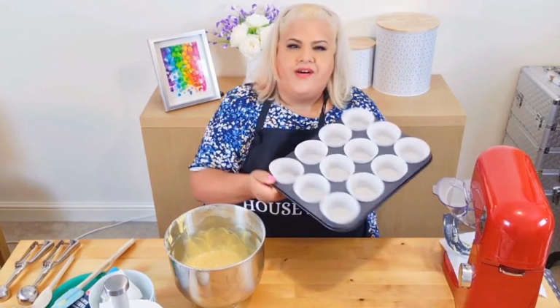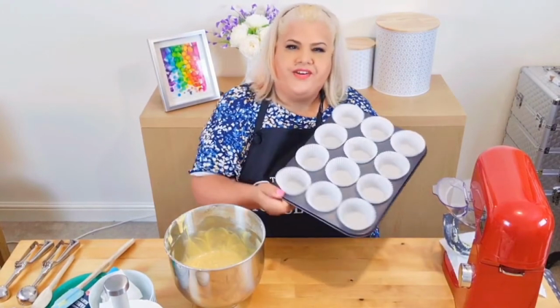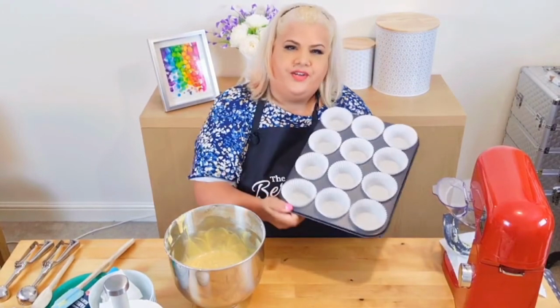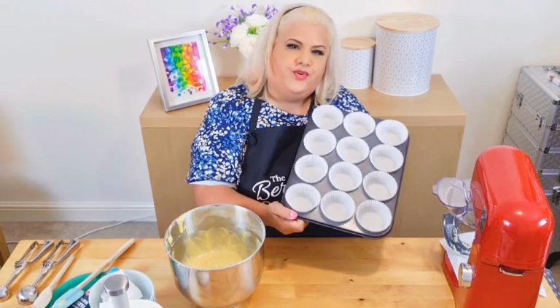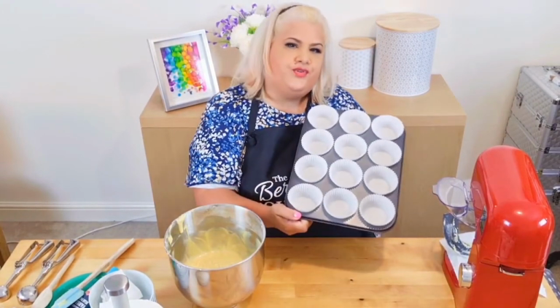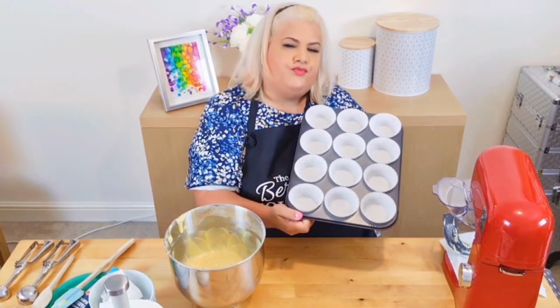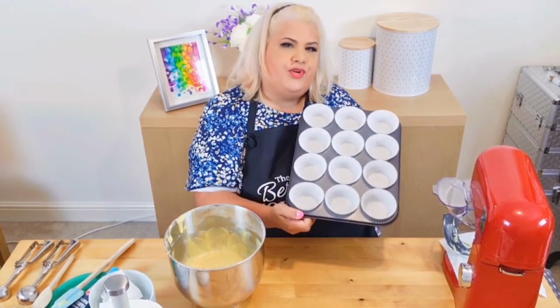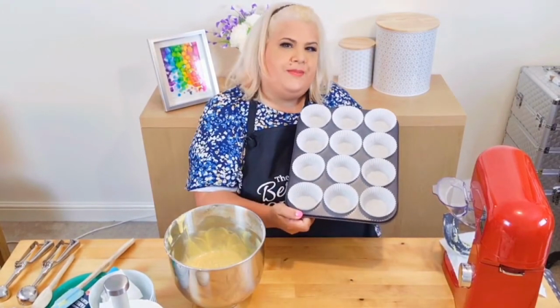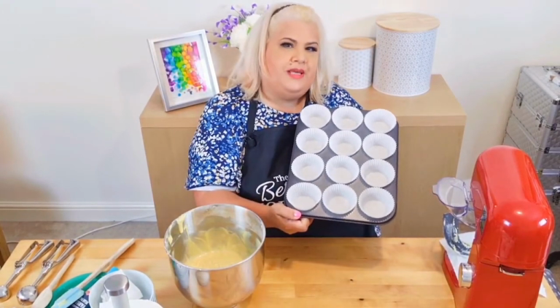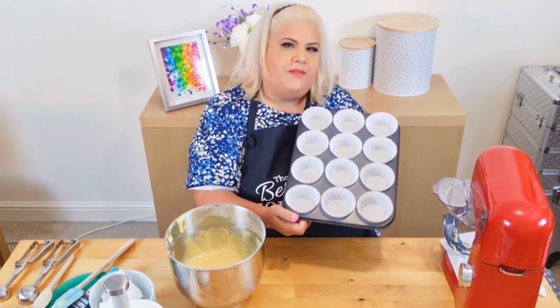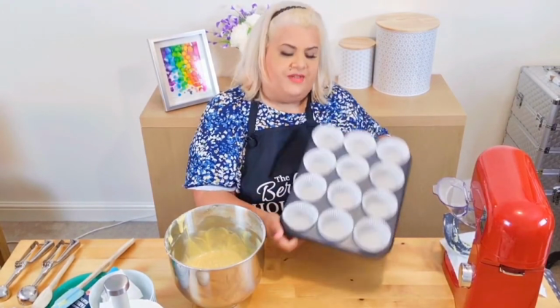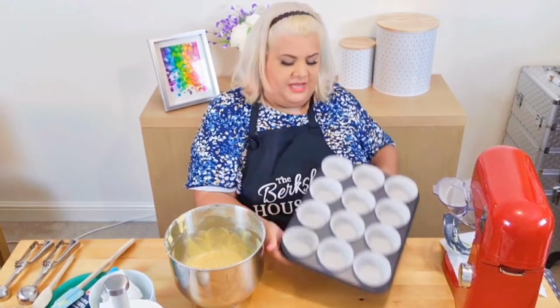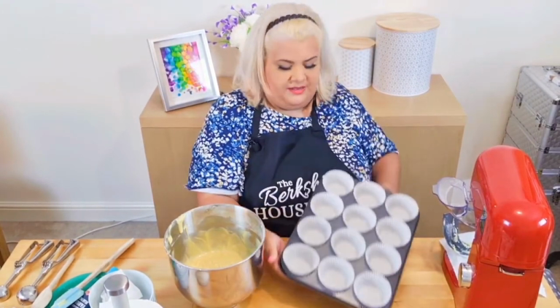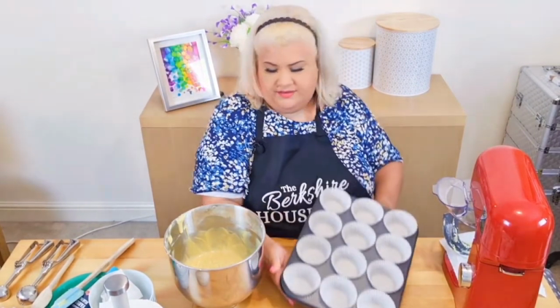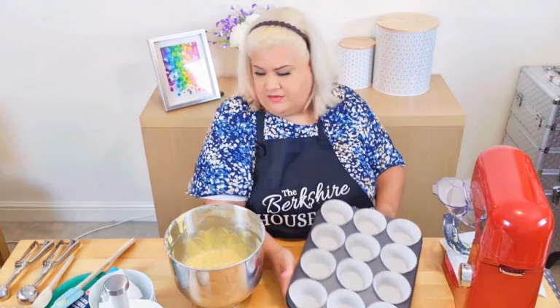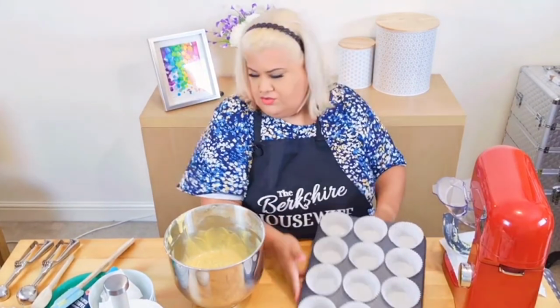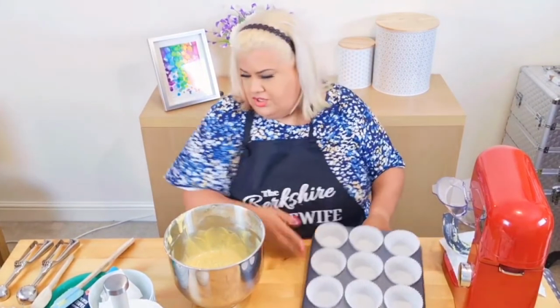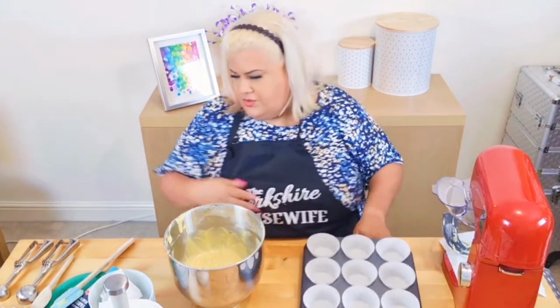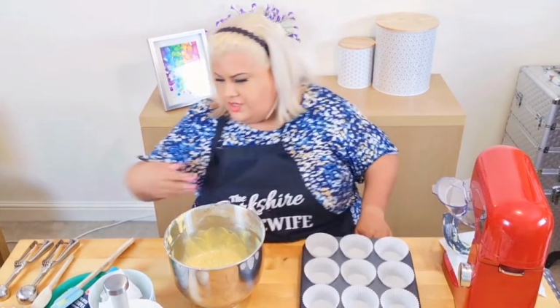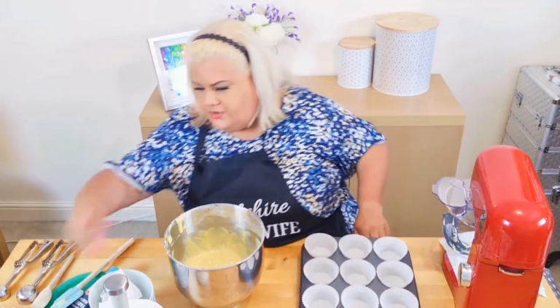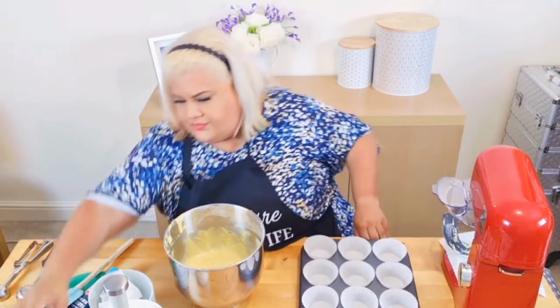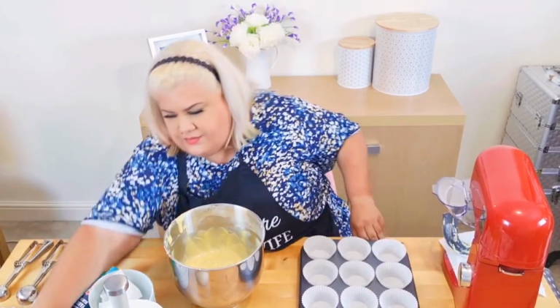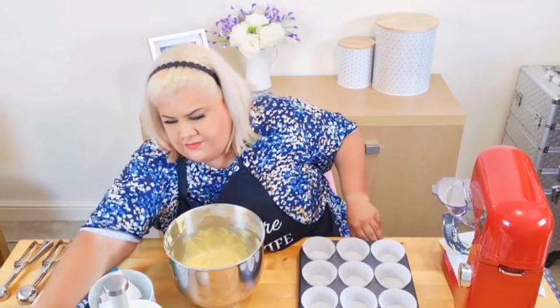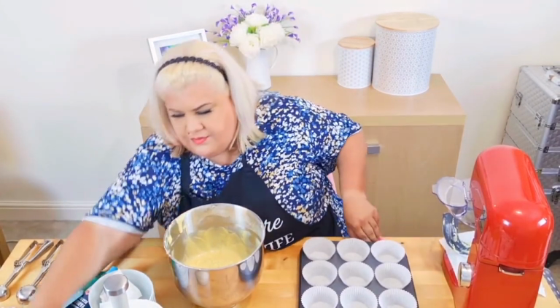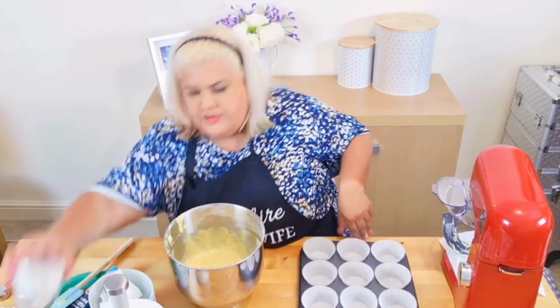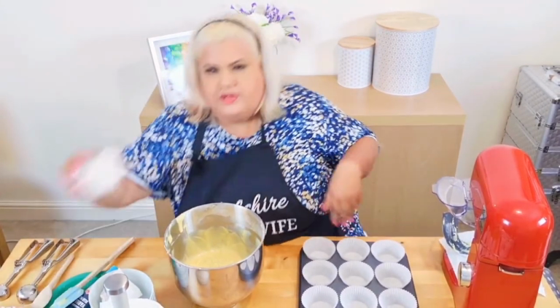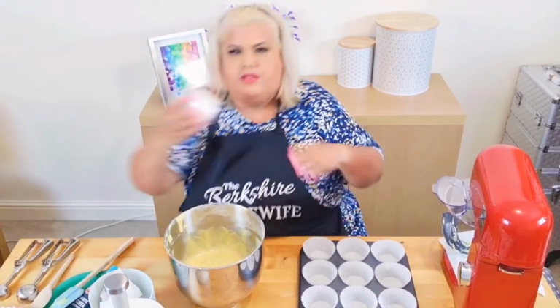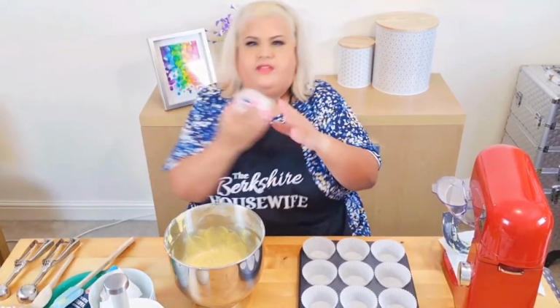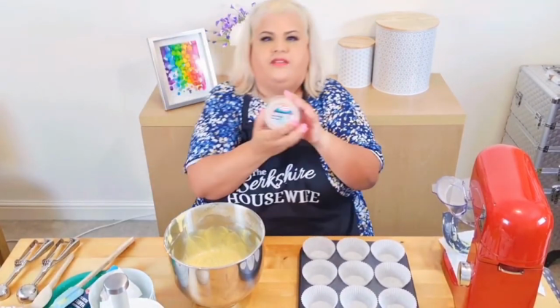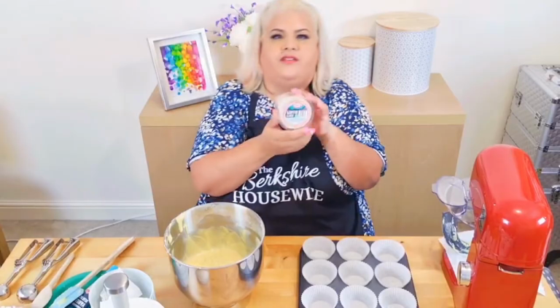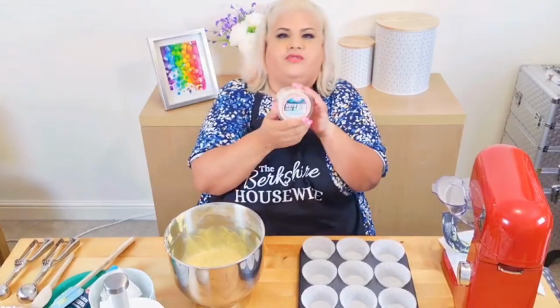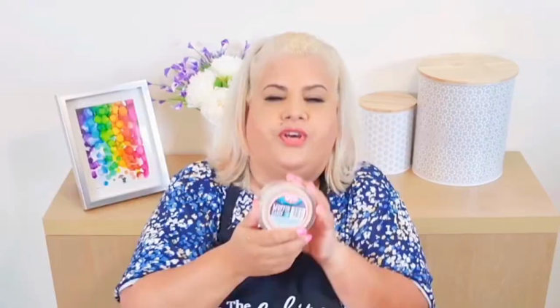I use really big muffin cases. I'll show you what I use — these Dr. Oetker muffin cases.